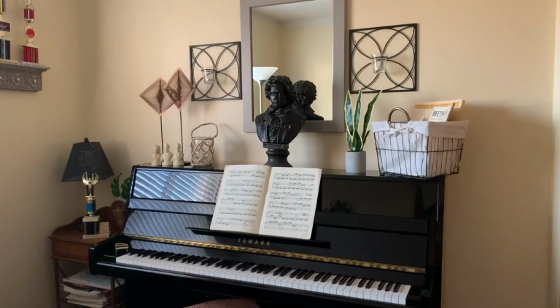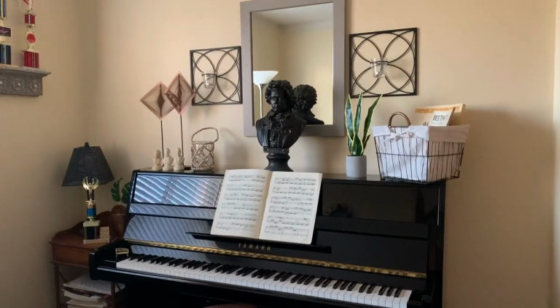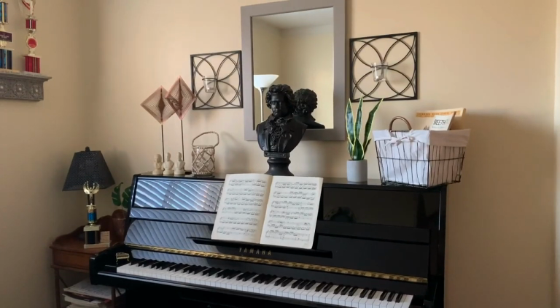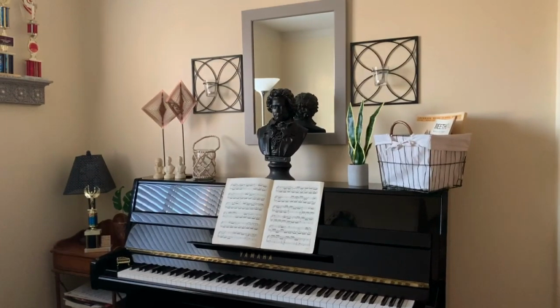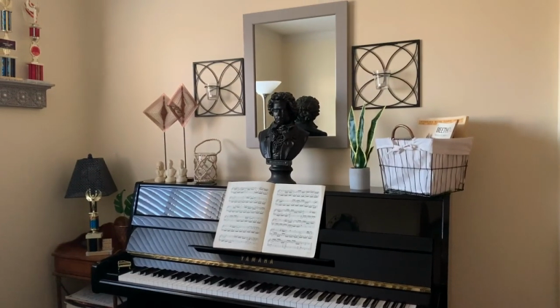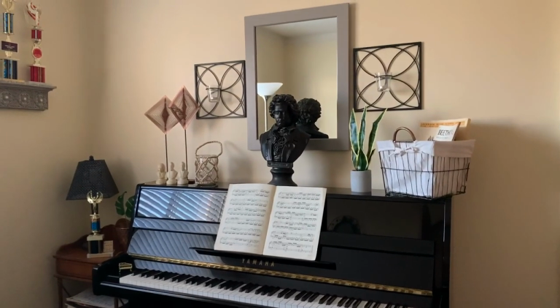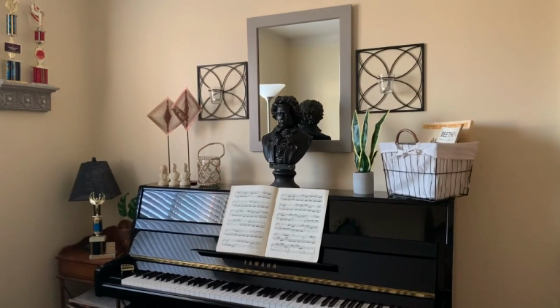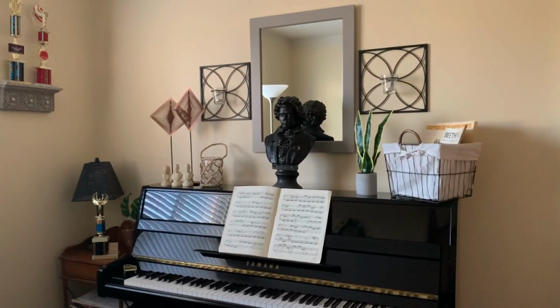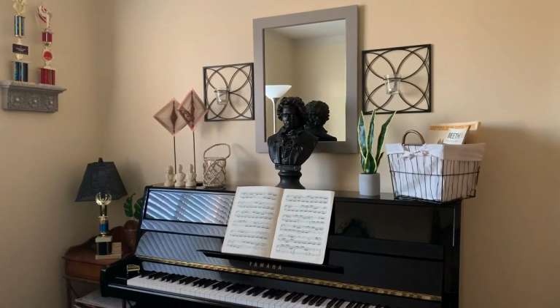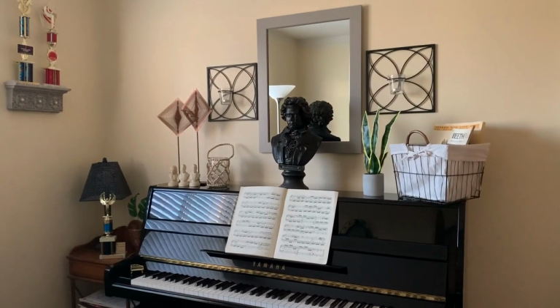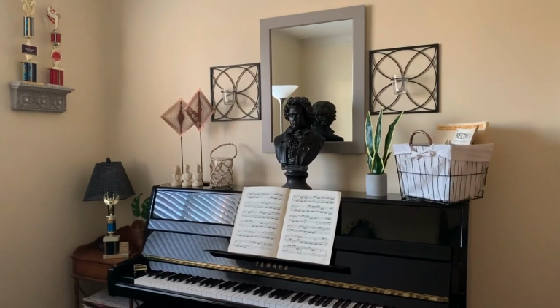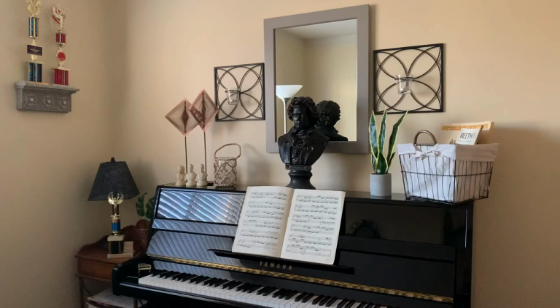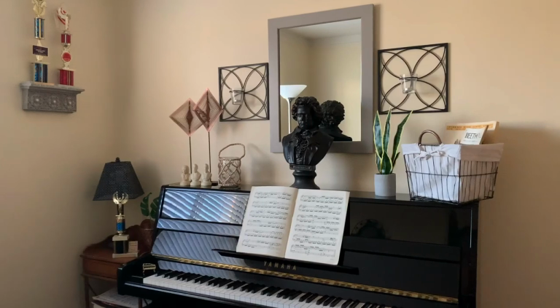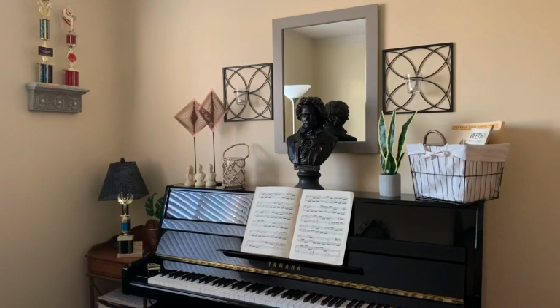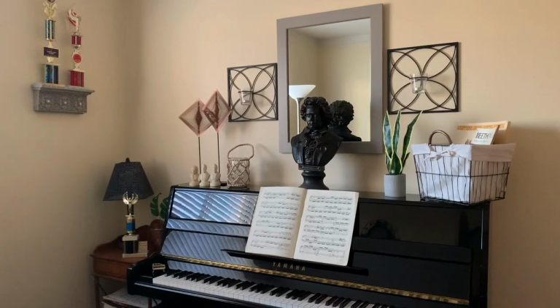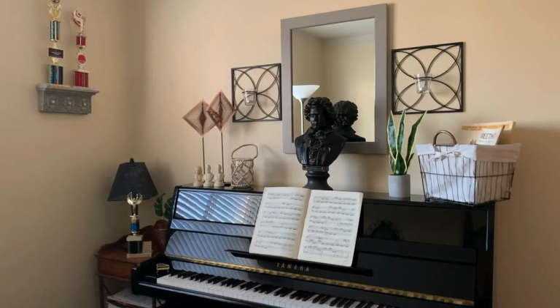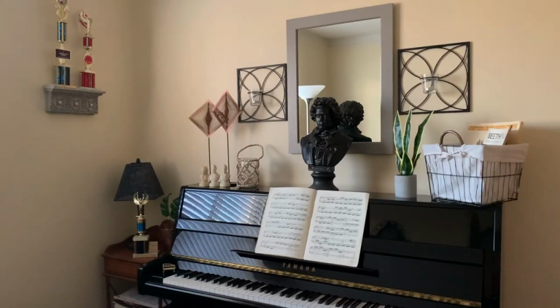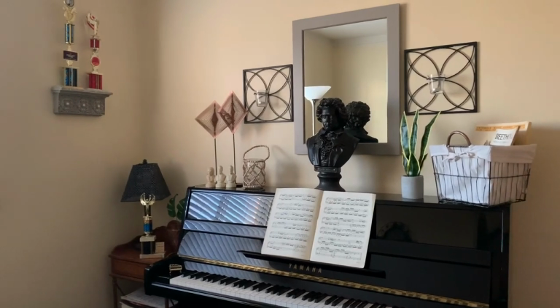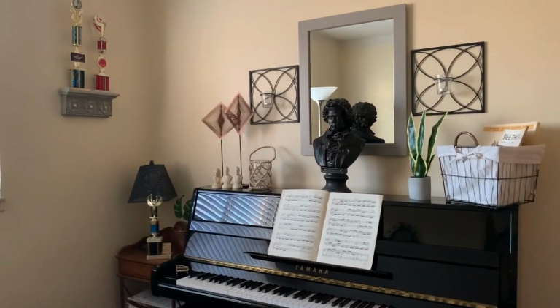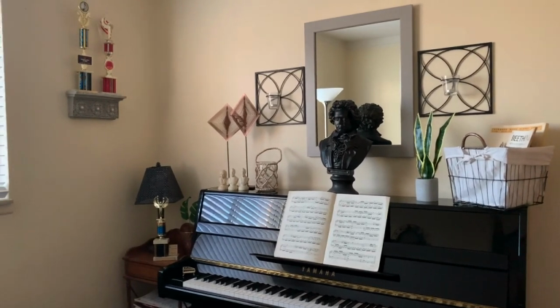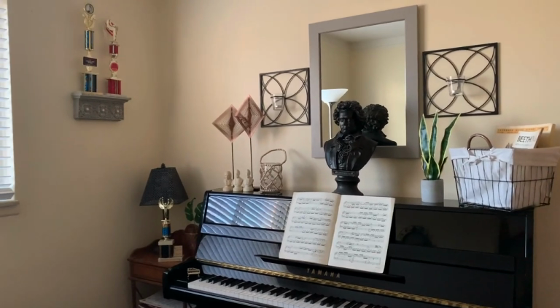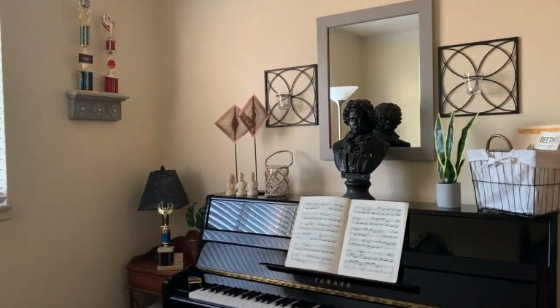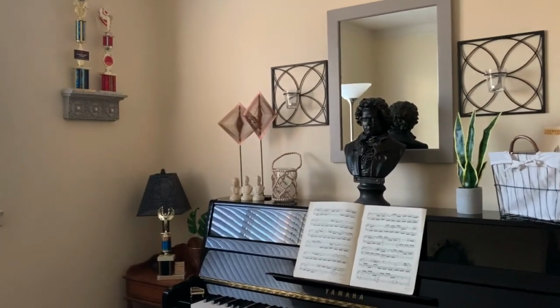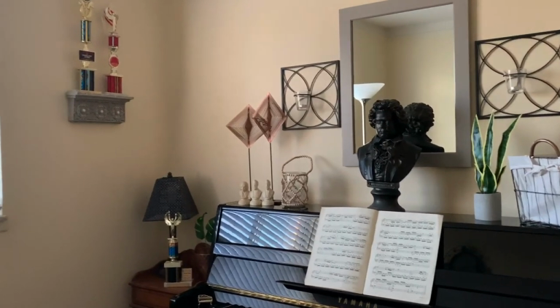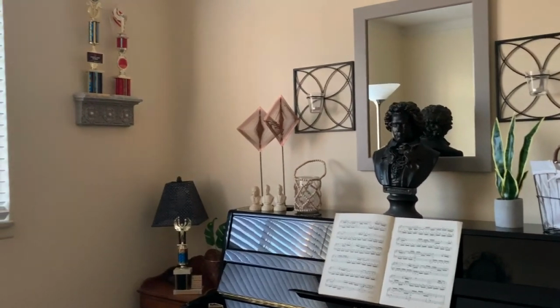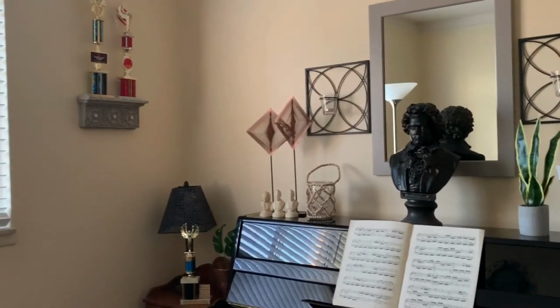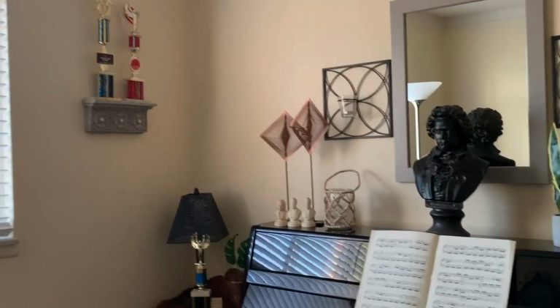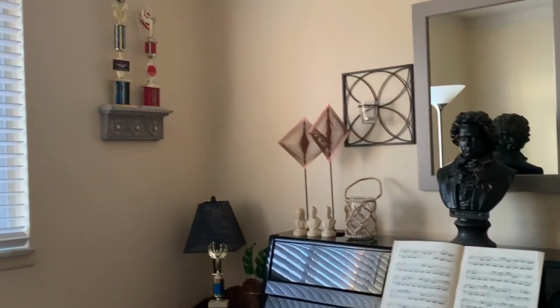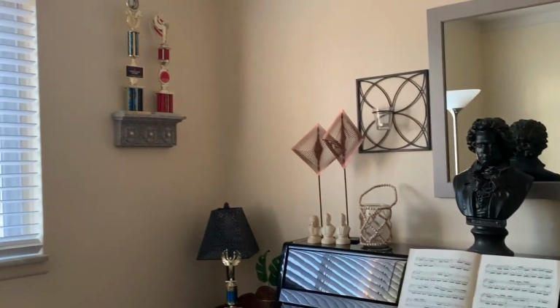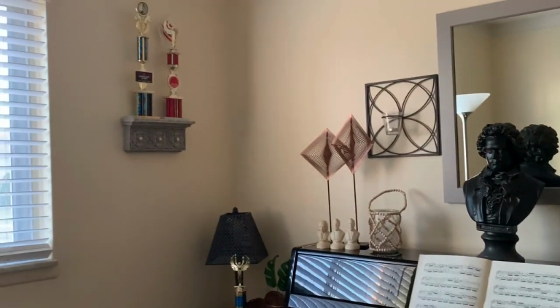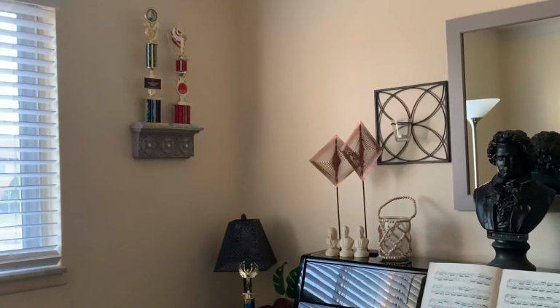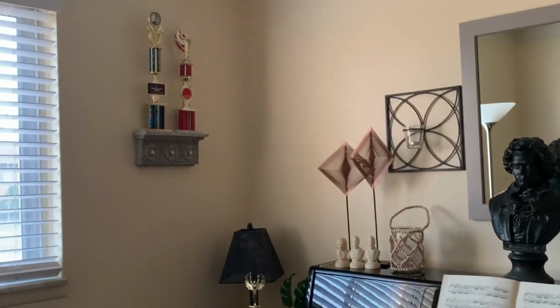All I have left to do is paint this room charcoal gray and get a really pretty area rug for right in front of the piano.